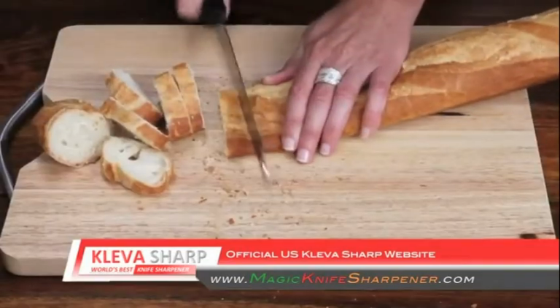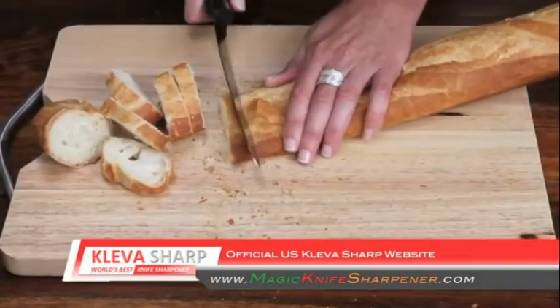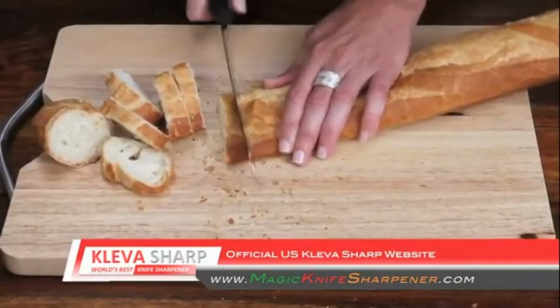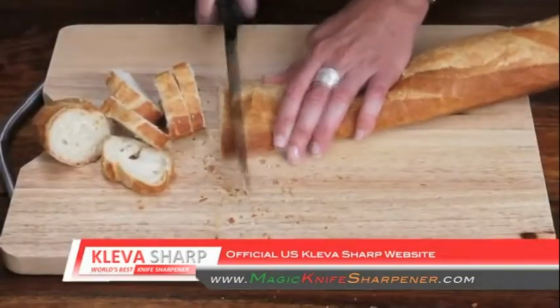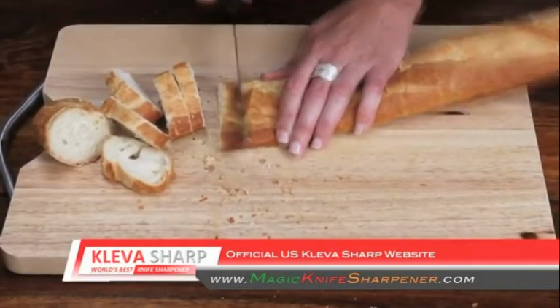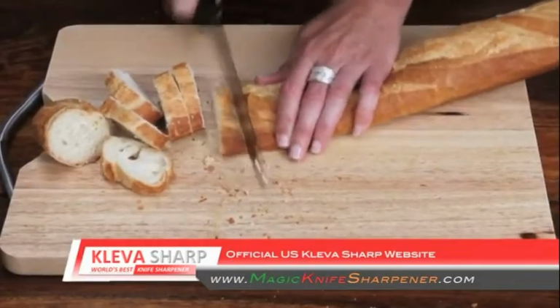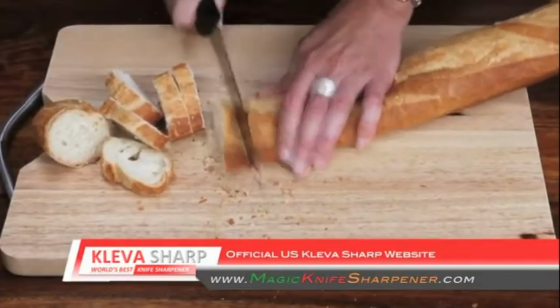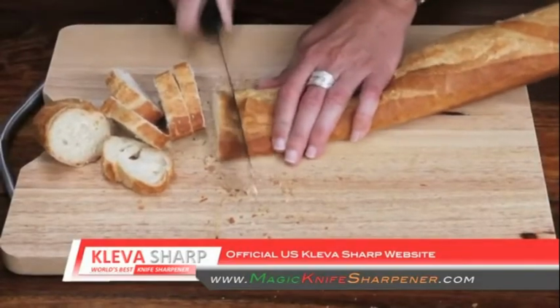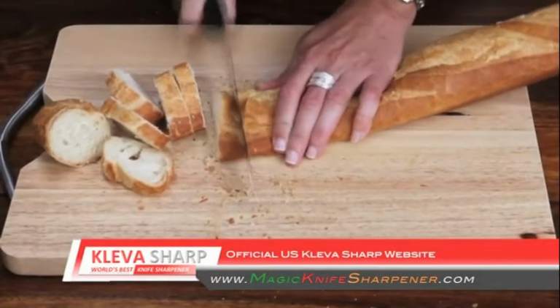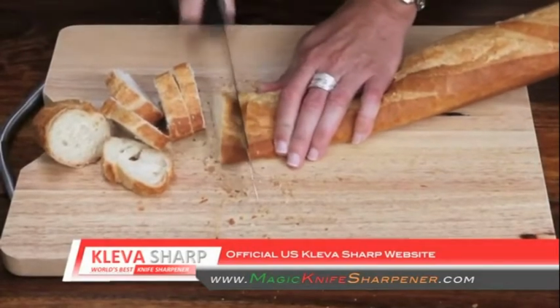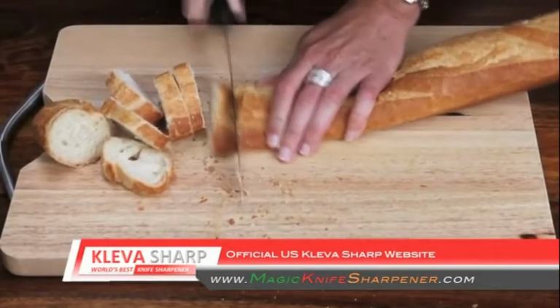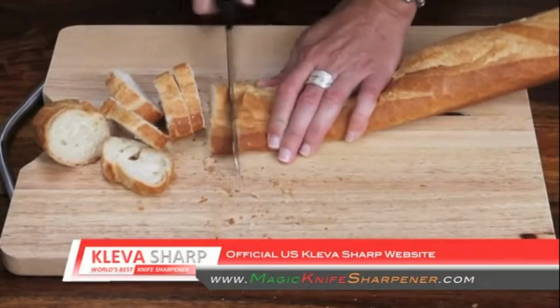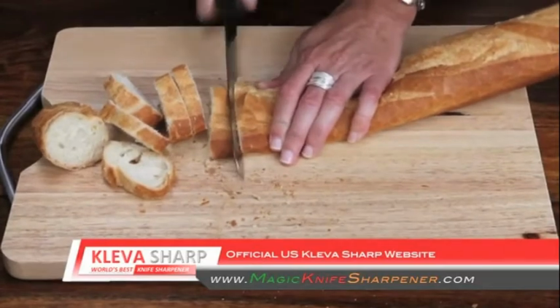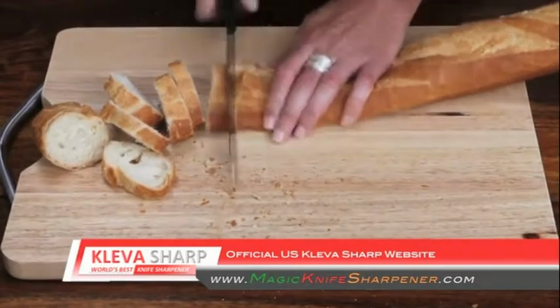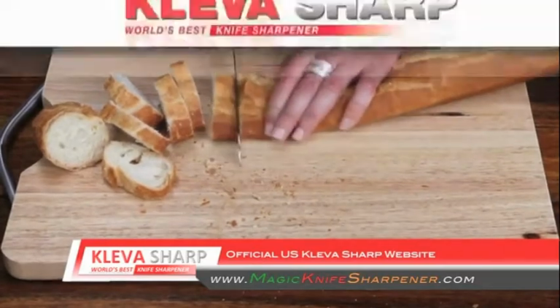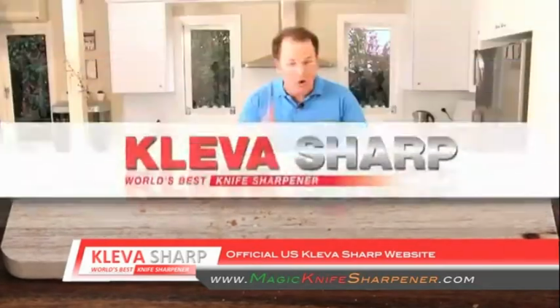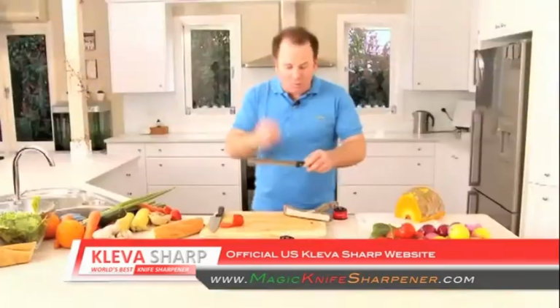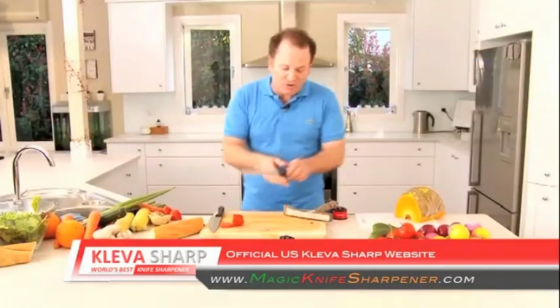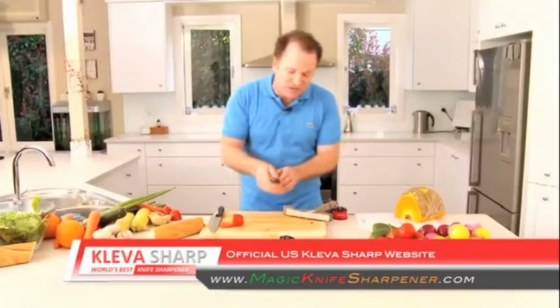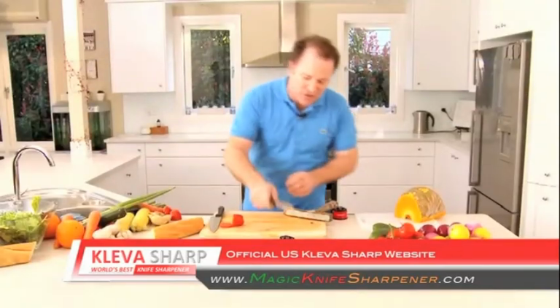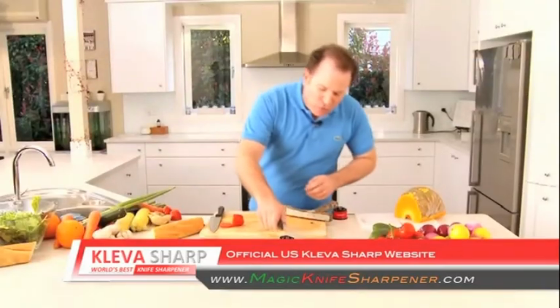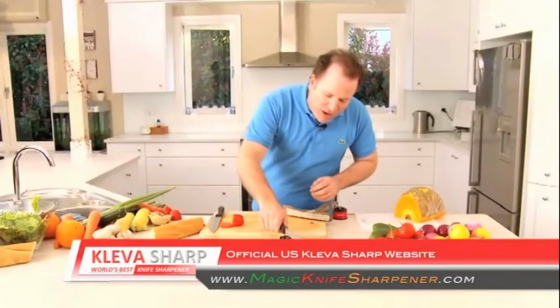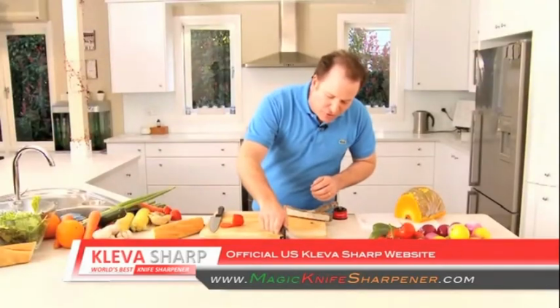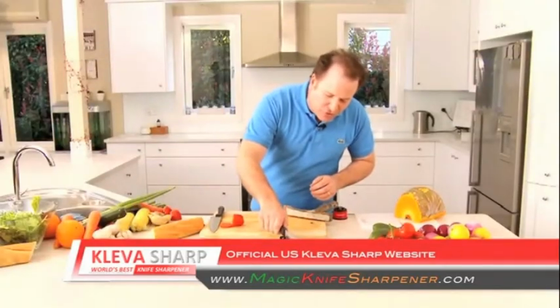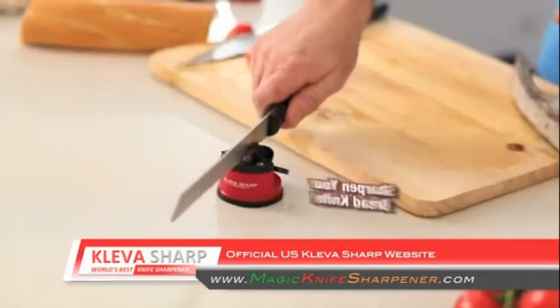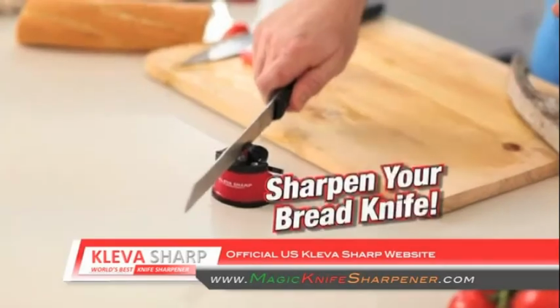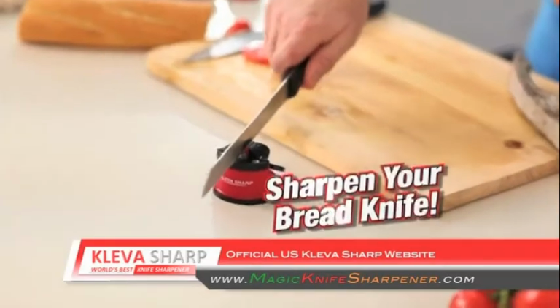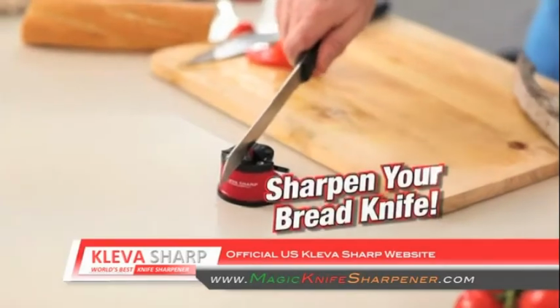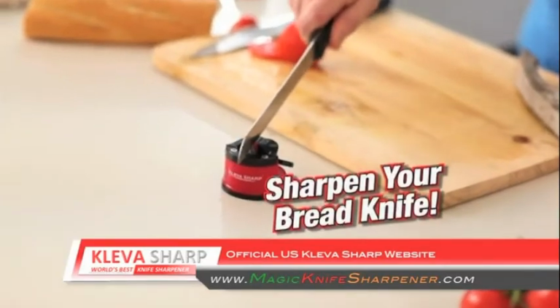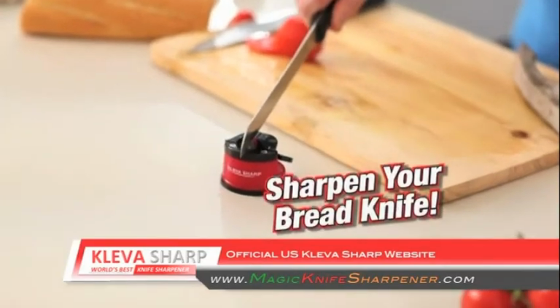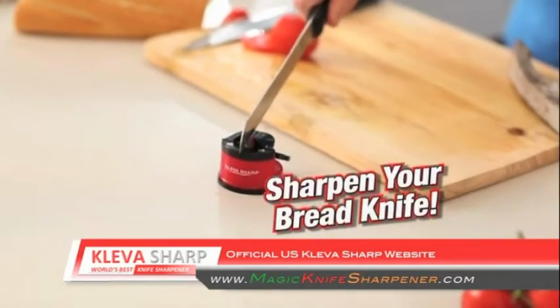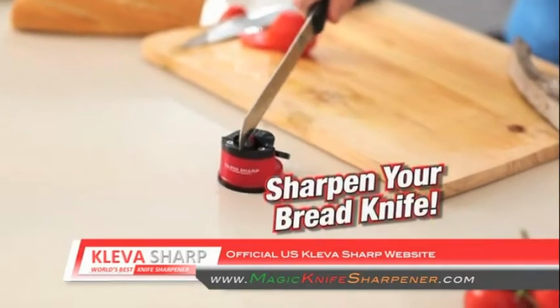Have you got a bread knife at home that just doesn't cut anymore? Watch this — run it through your Cleversharp just once.